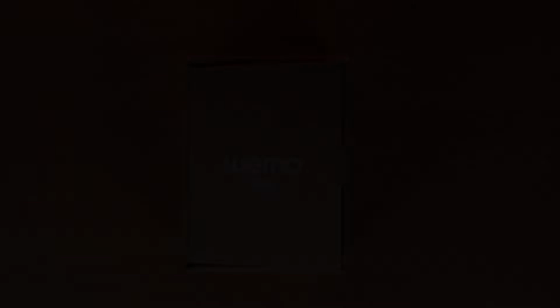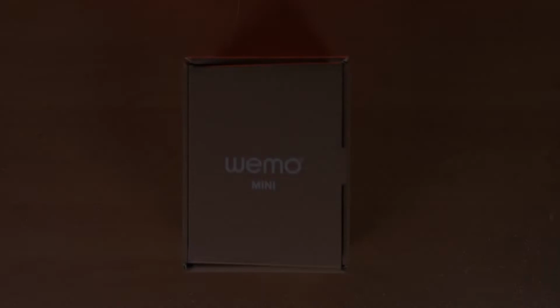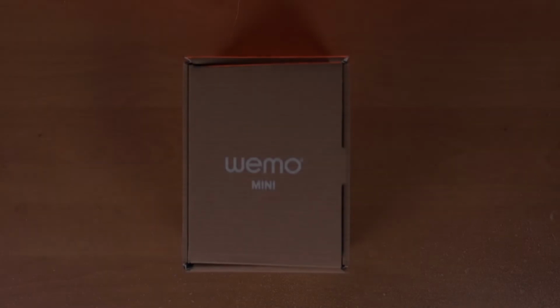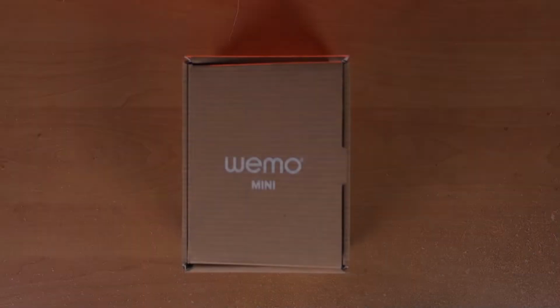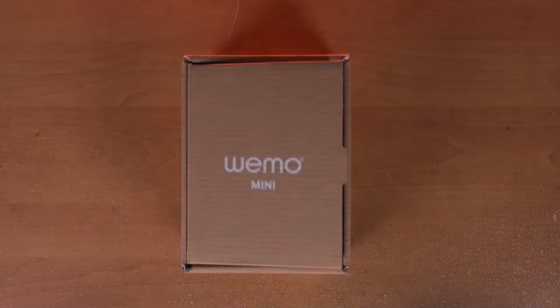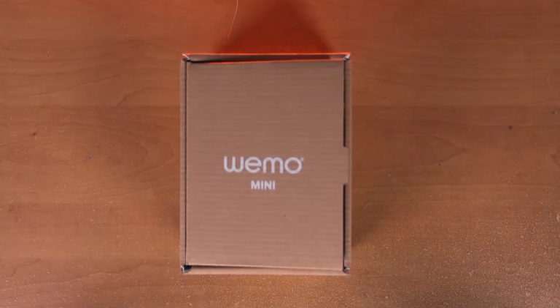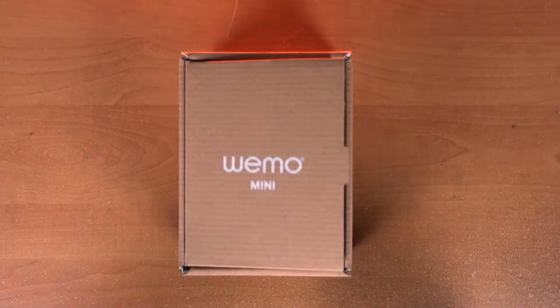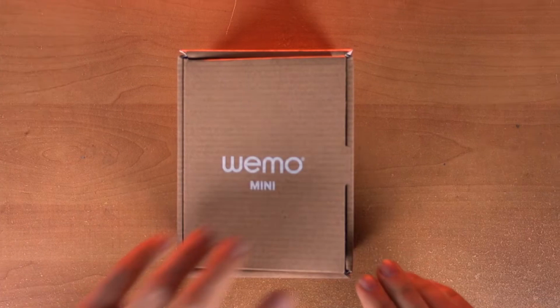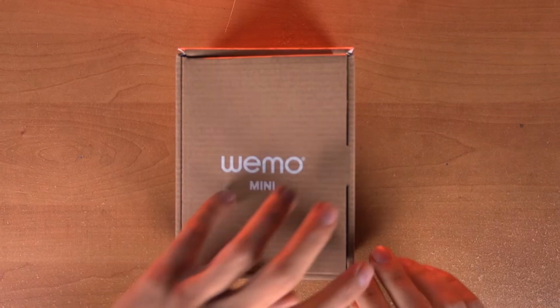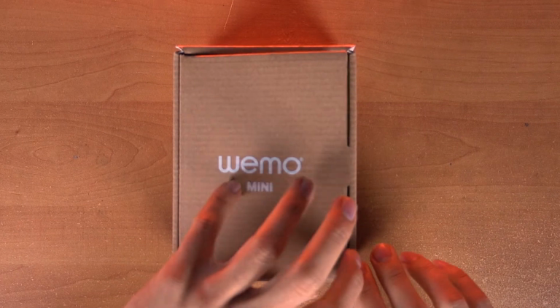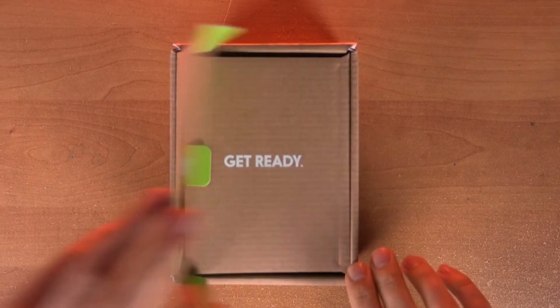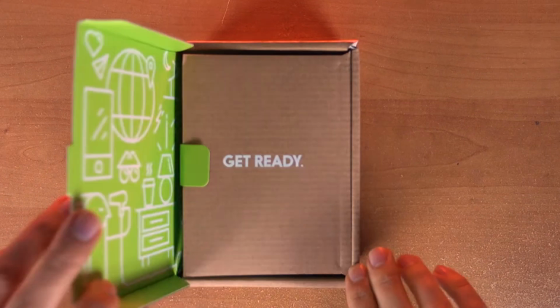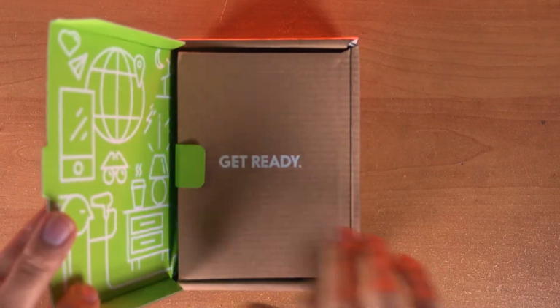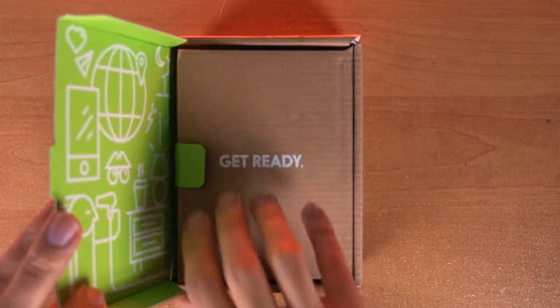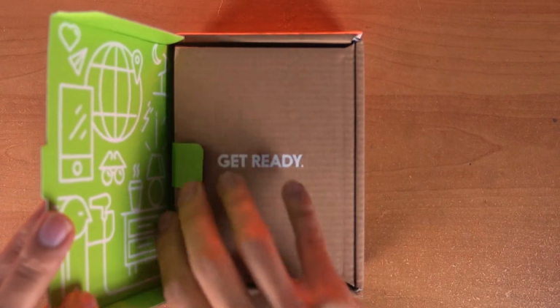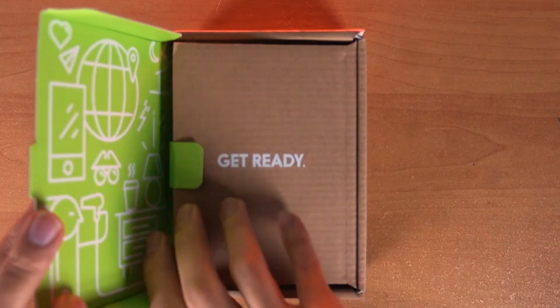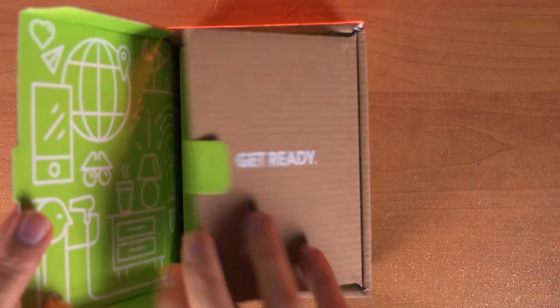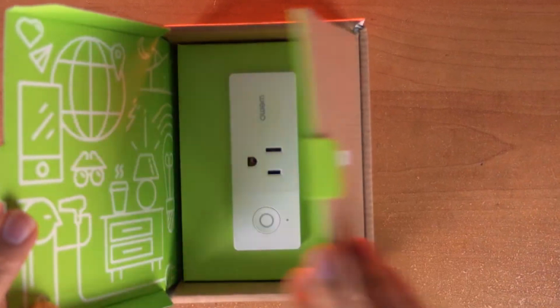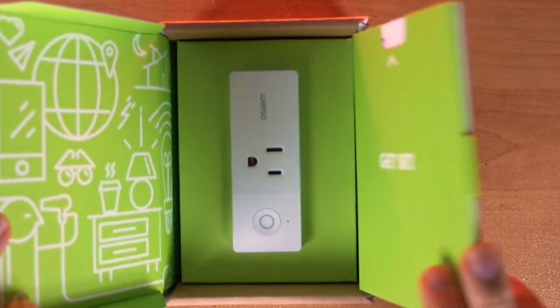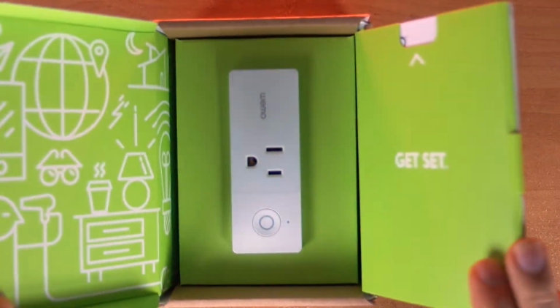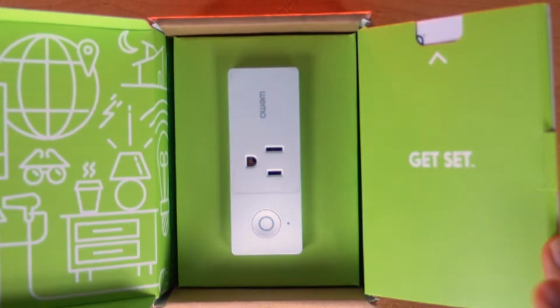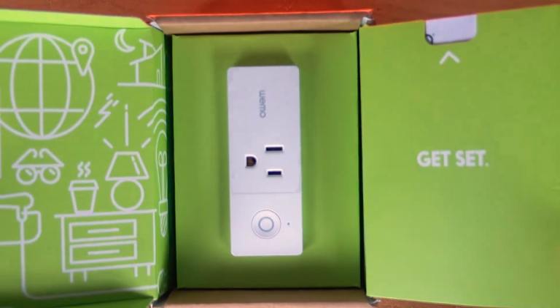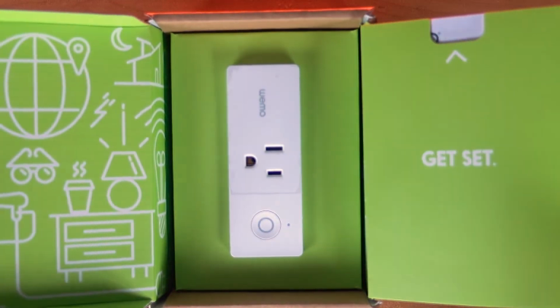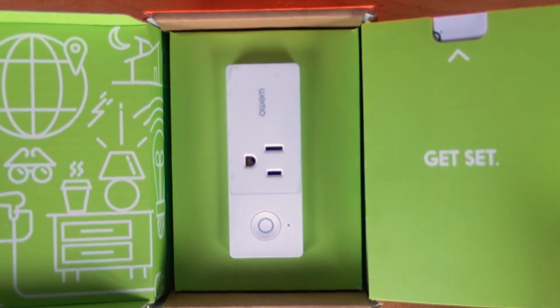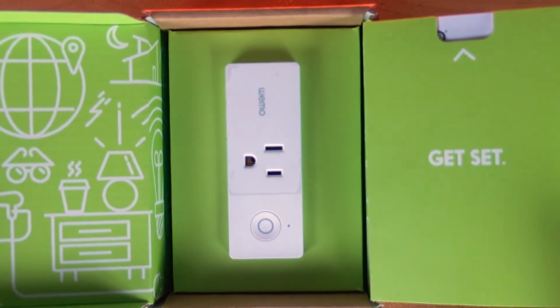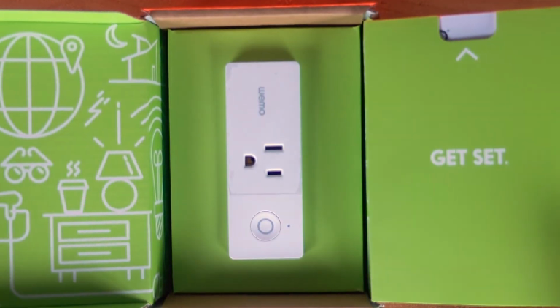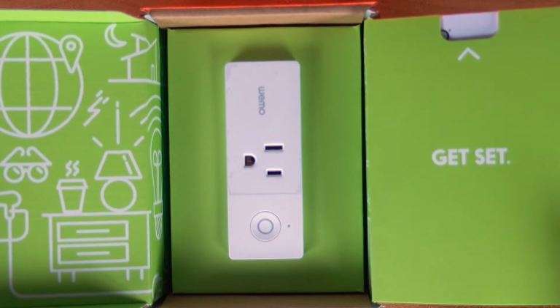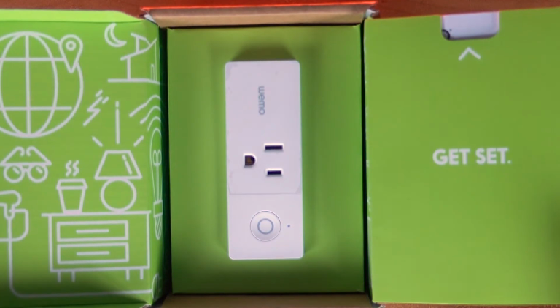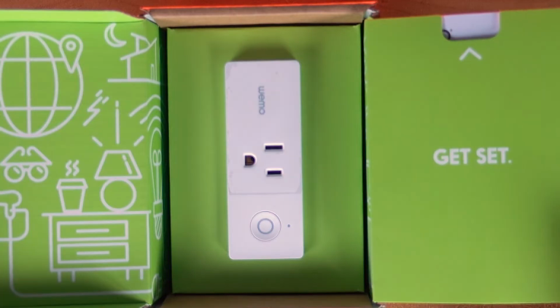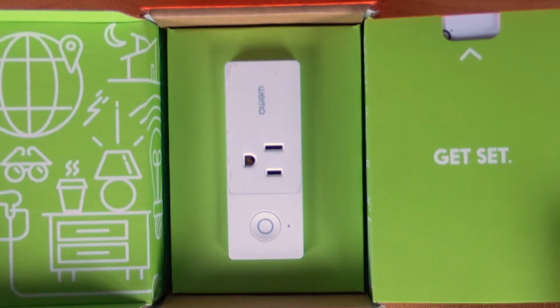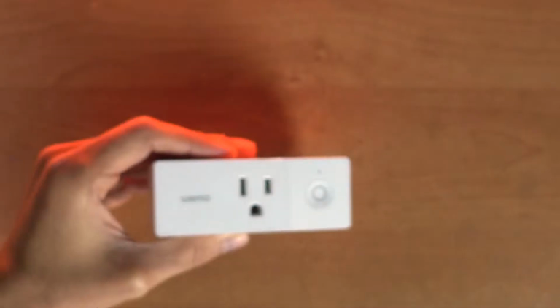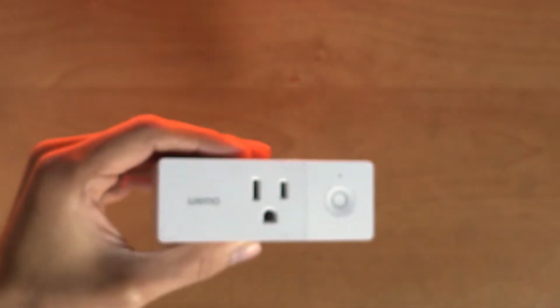Hi, I'm Adam and you want to reset or factory reset your Wemo Mini — so this is how we're going to do it.